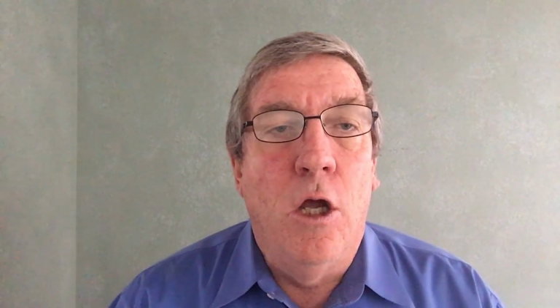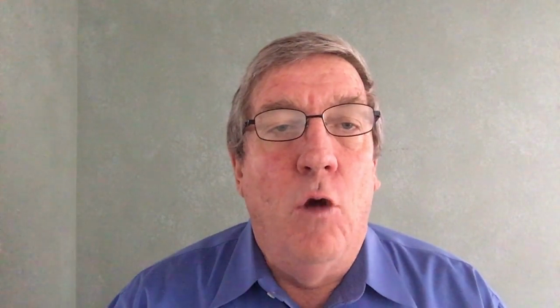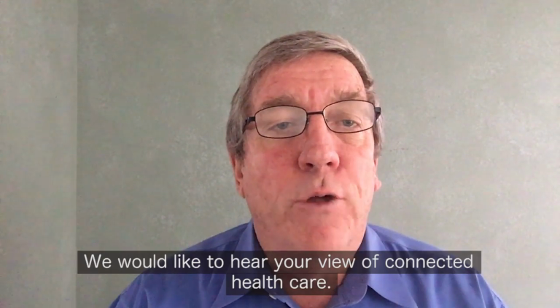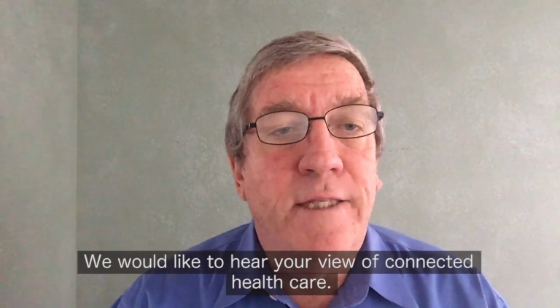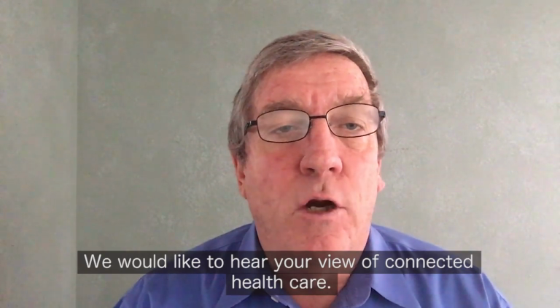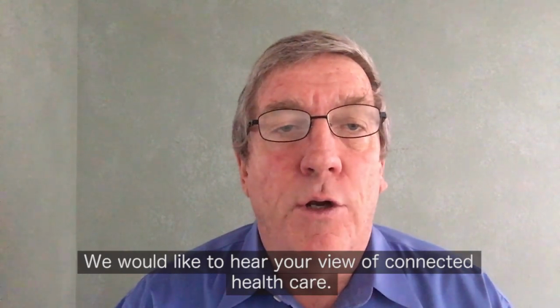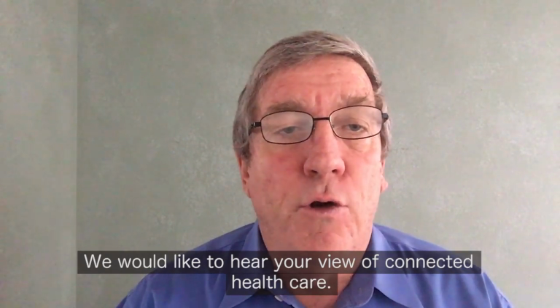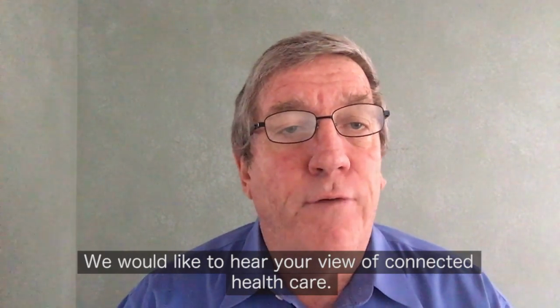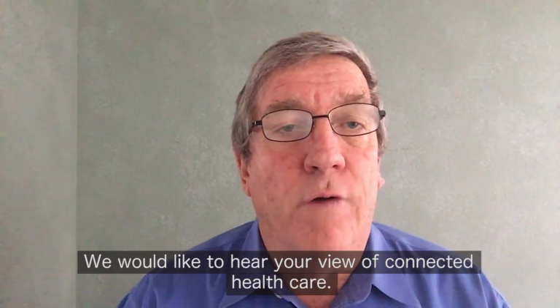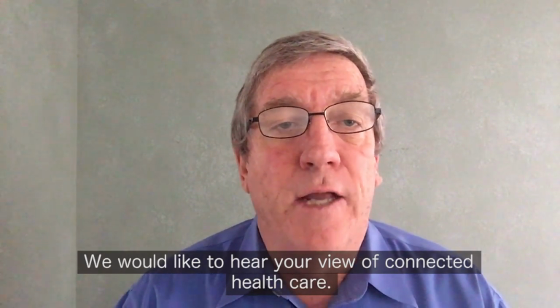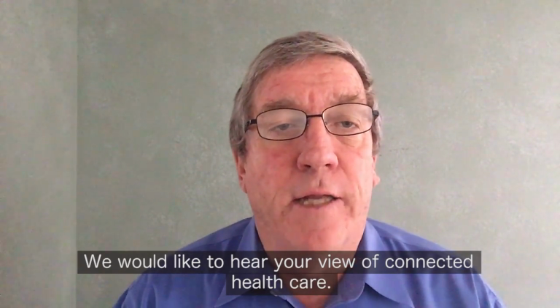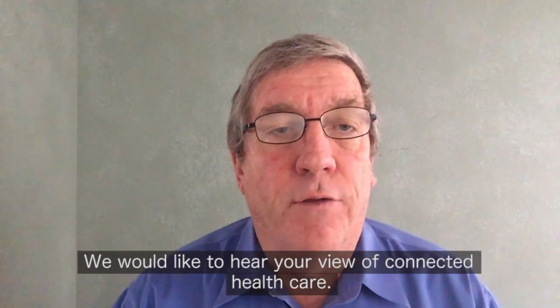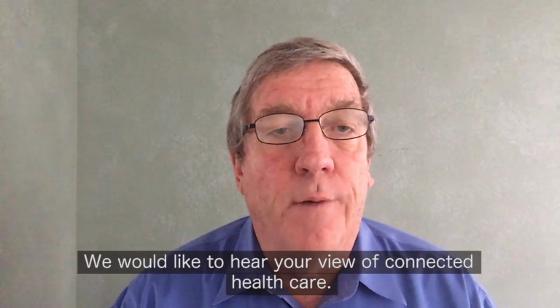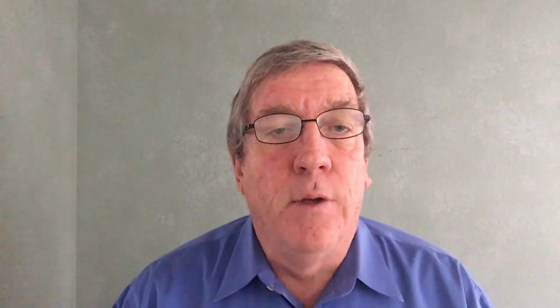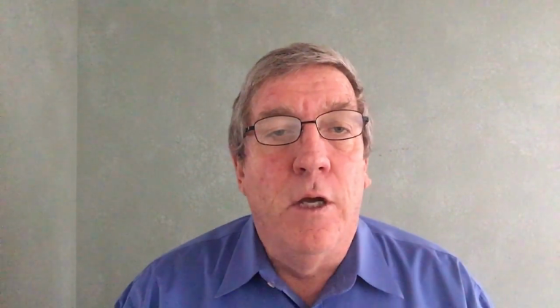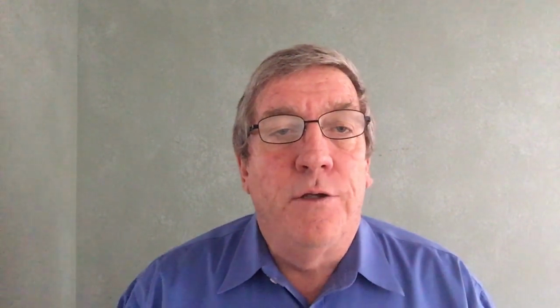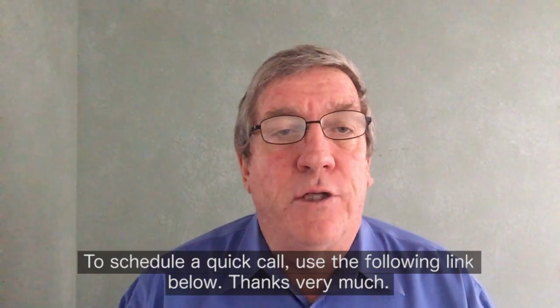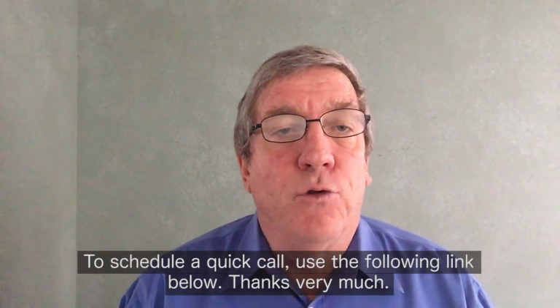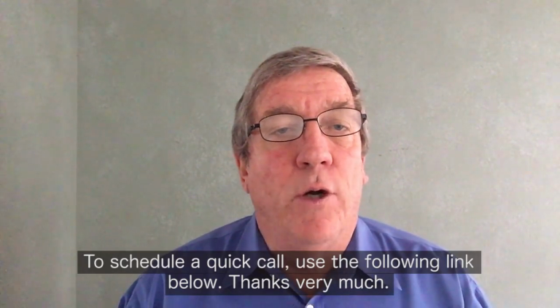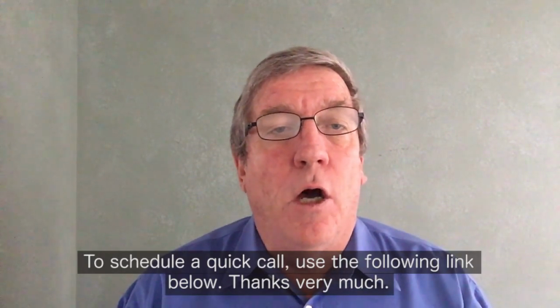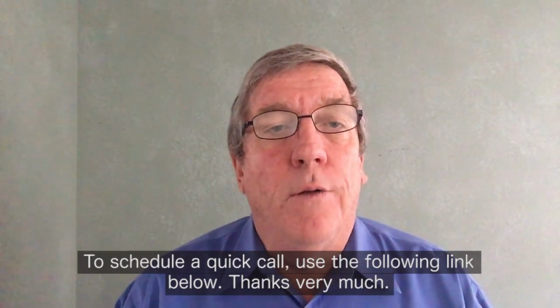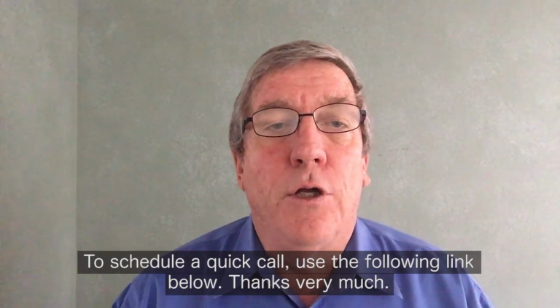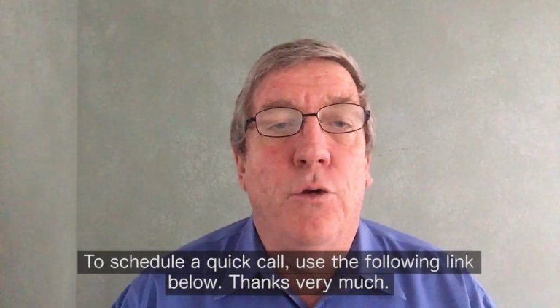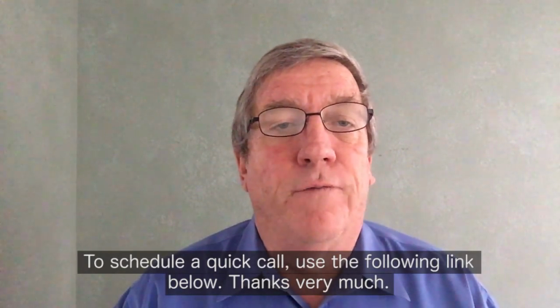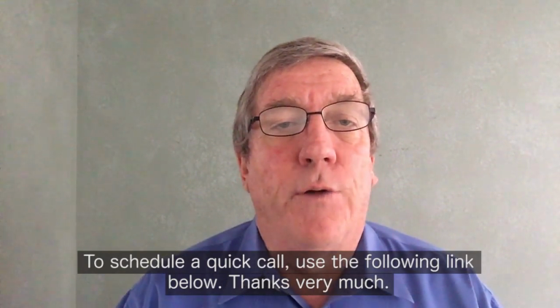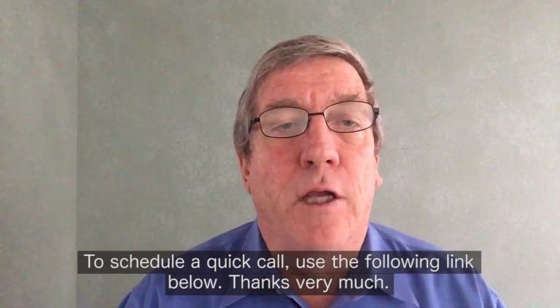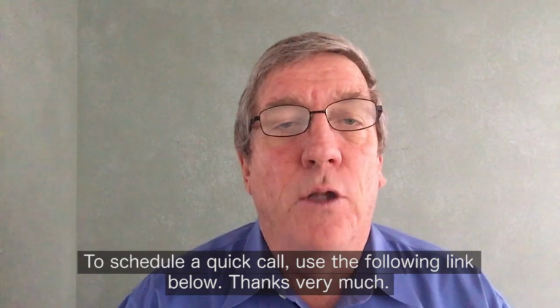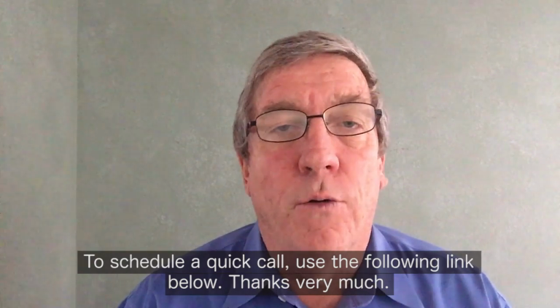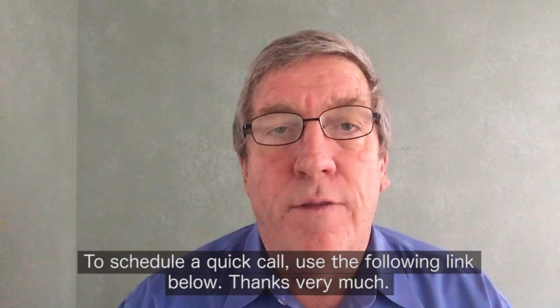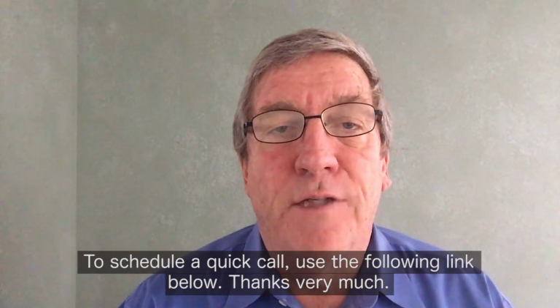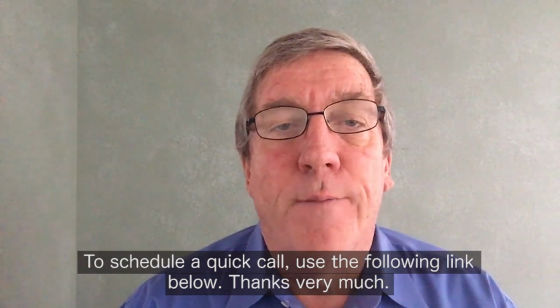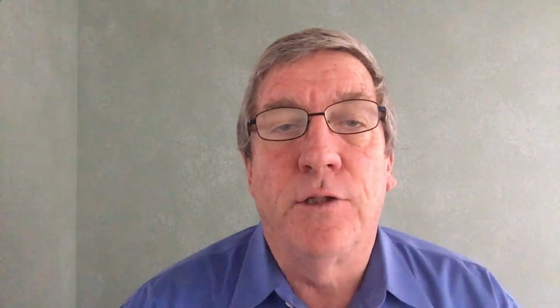We would like to hear your view of connected healthcare. To schedule a quick call, use the following link below. Thanks very much.